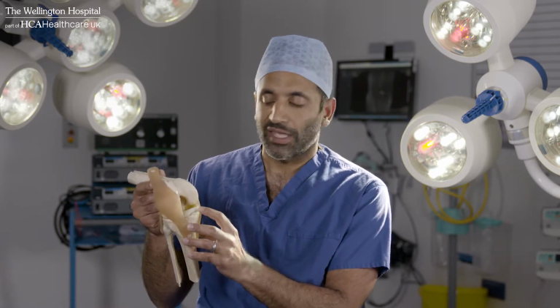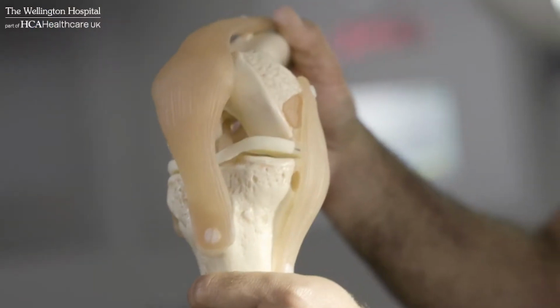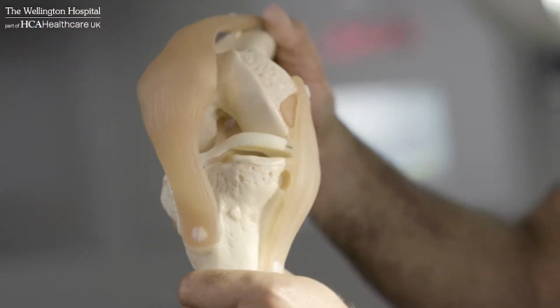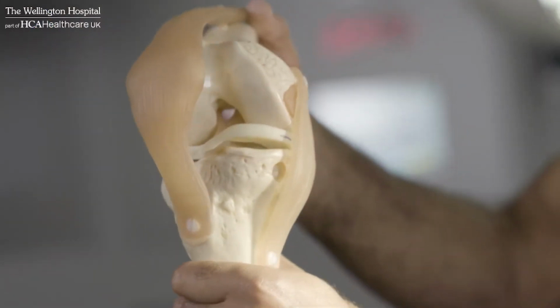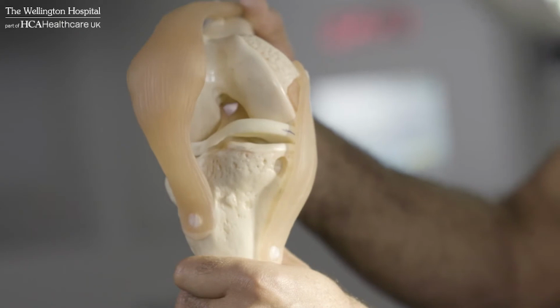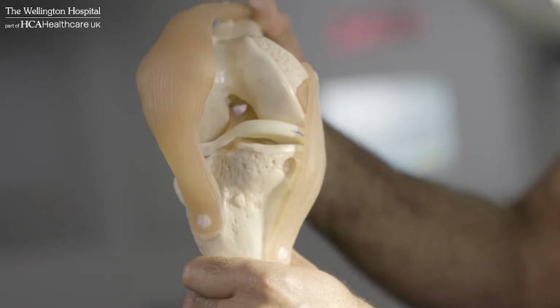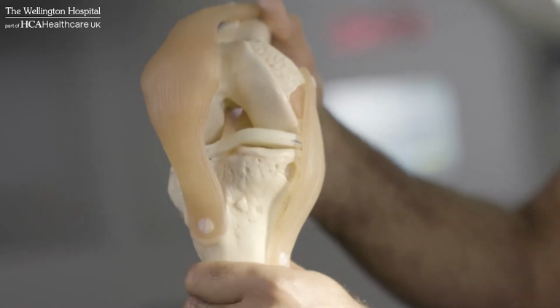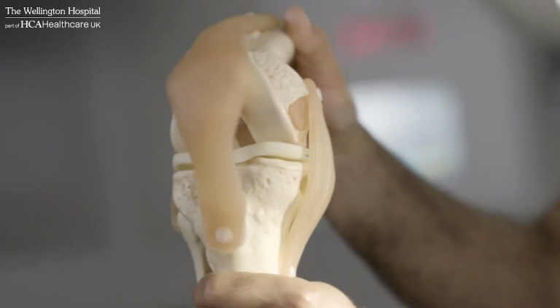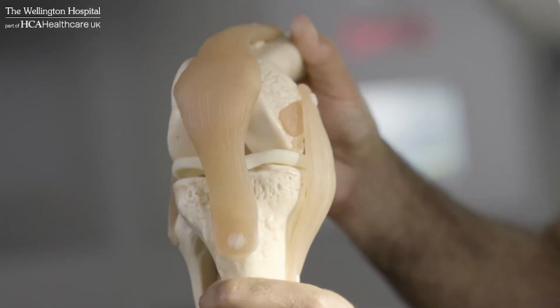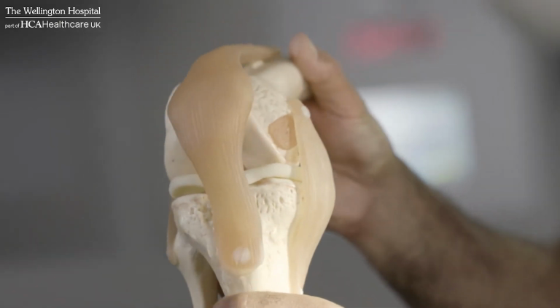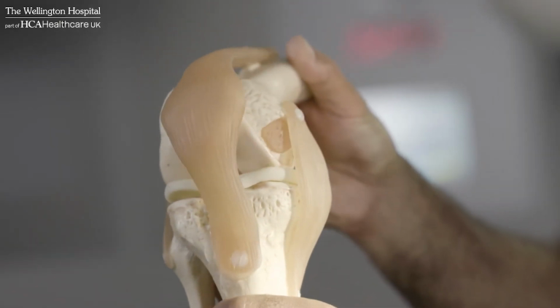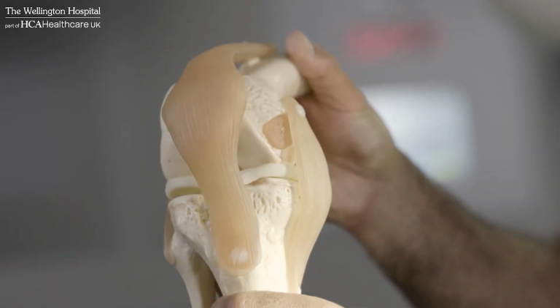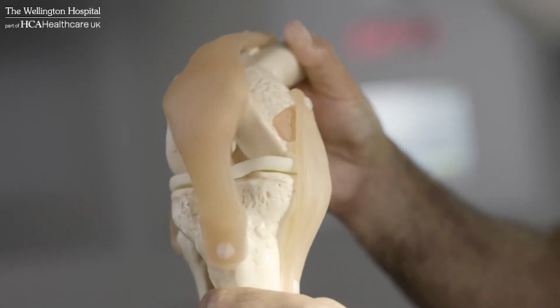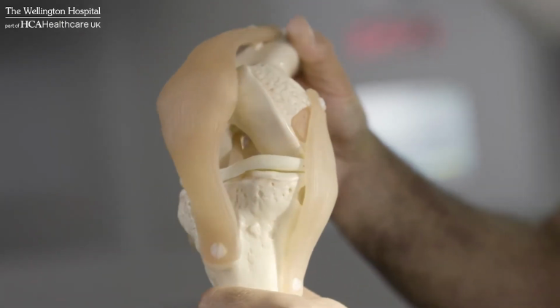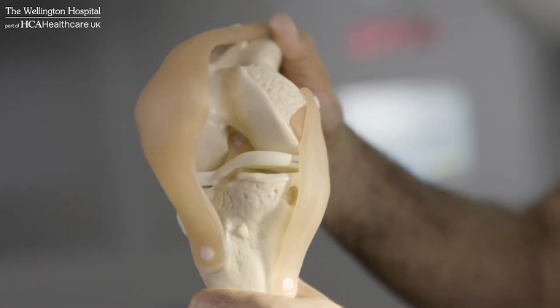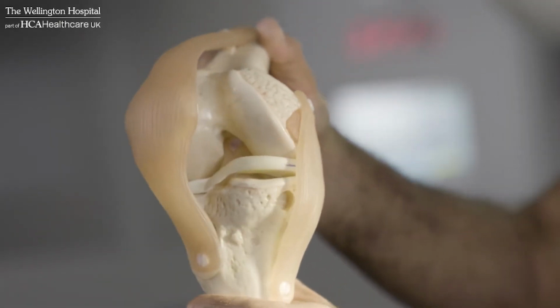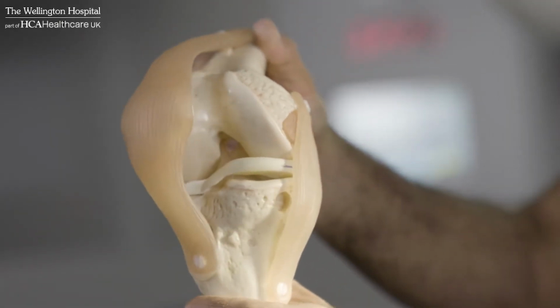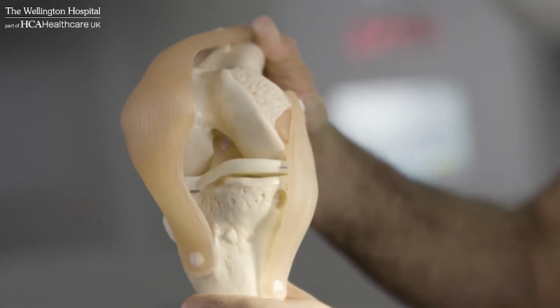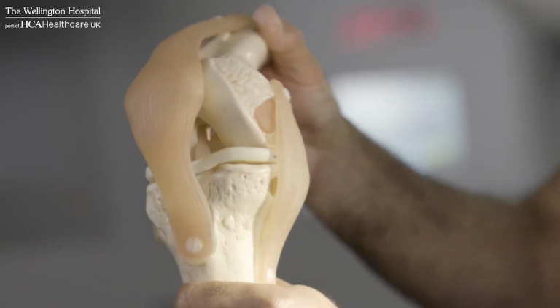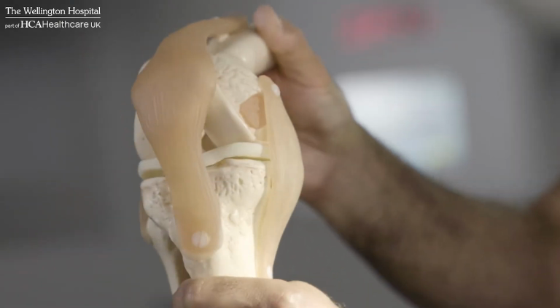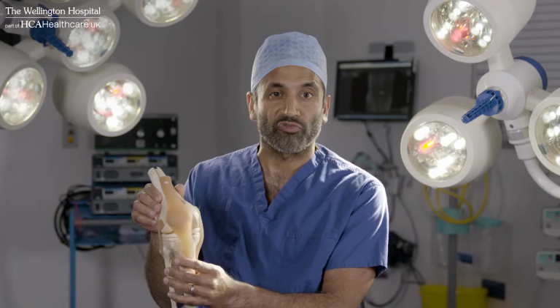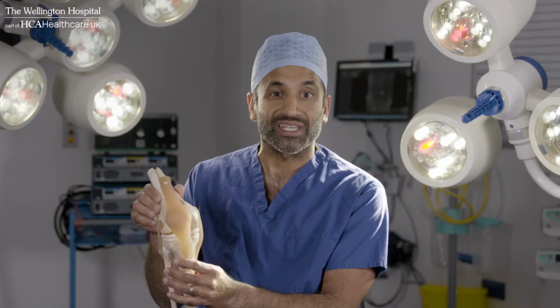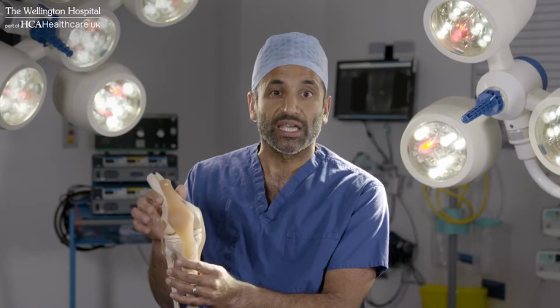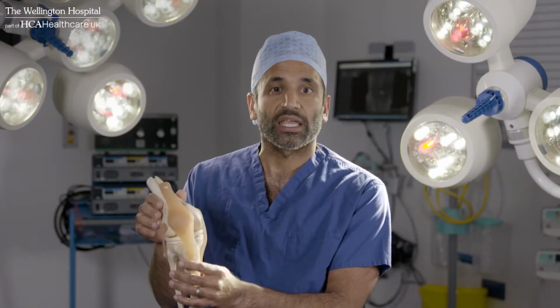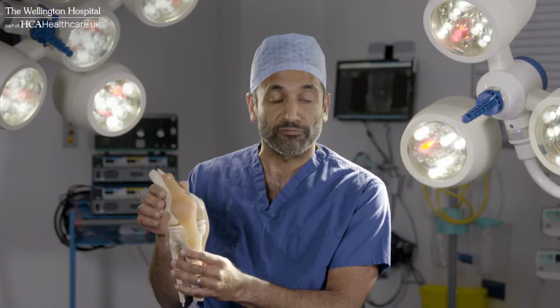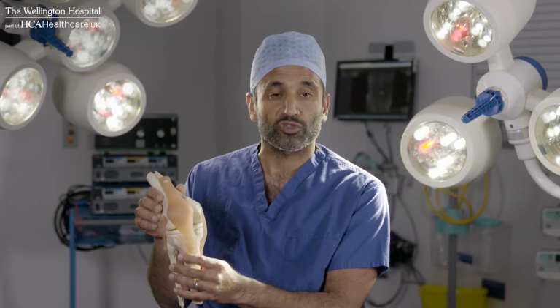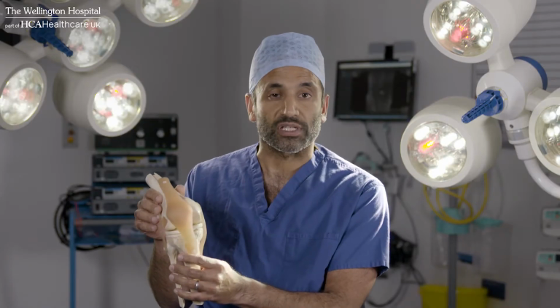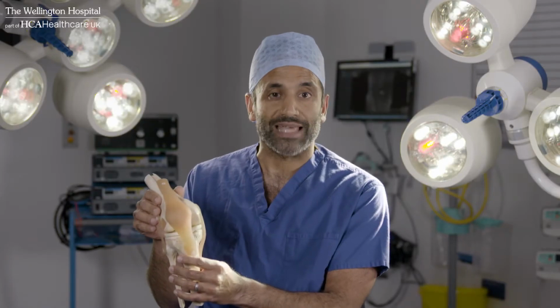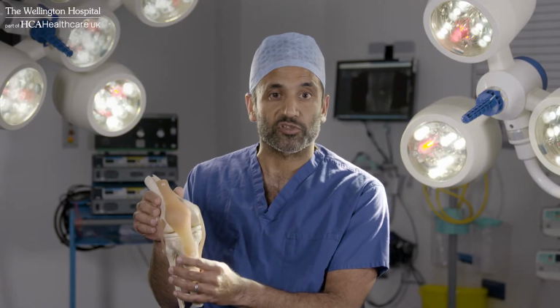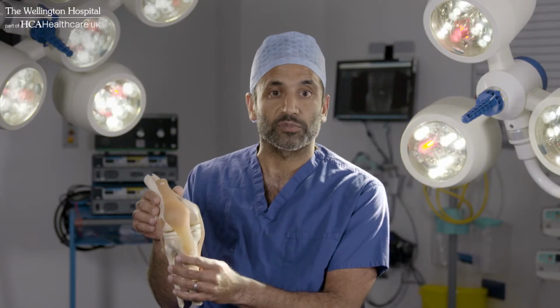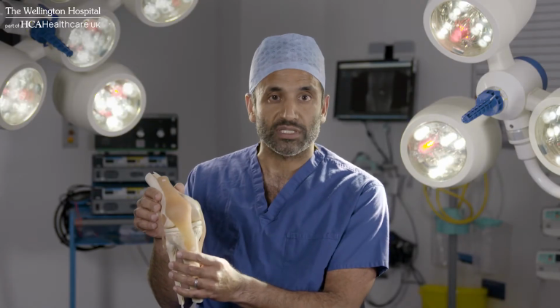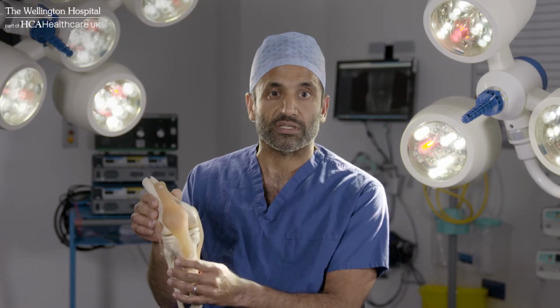The meniscus is in a pretty vulnerable position, so any loading or pivoting on the knee can unfortunately damage the meniscus.